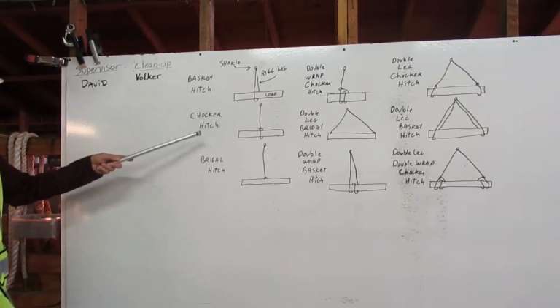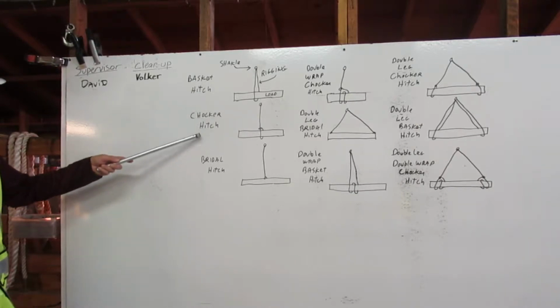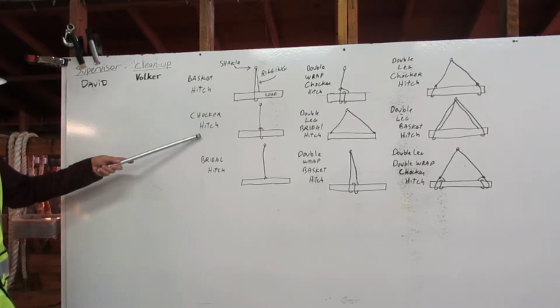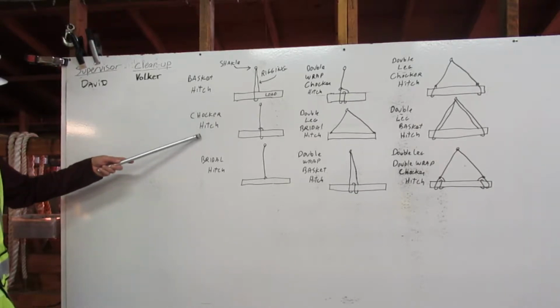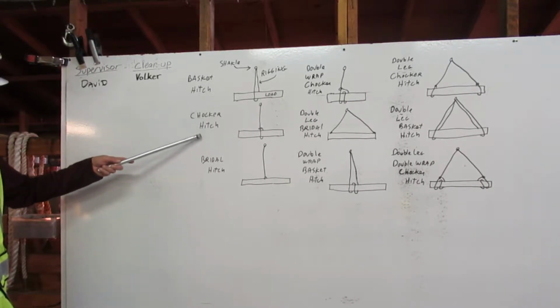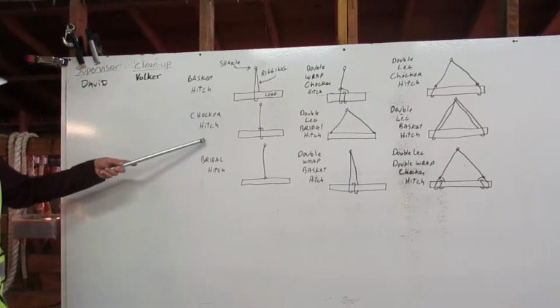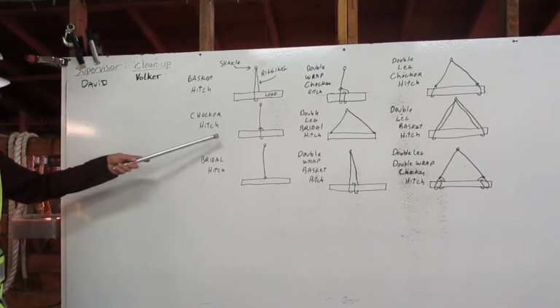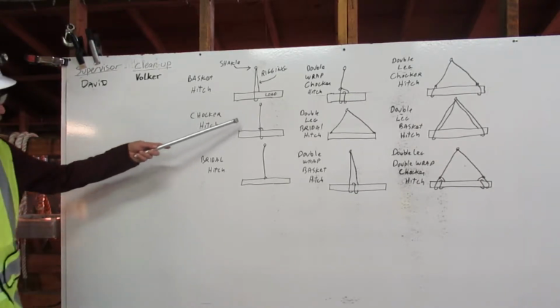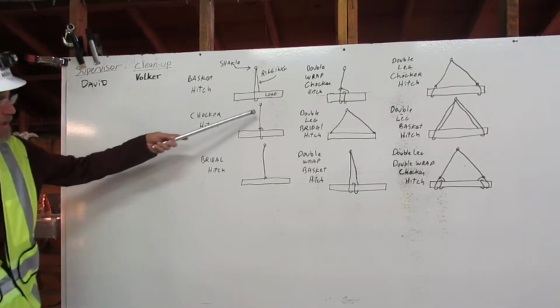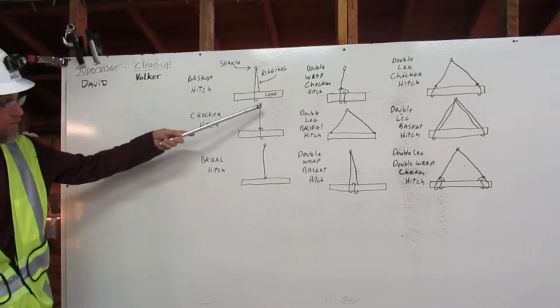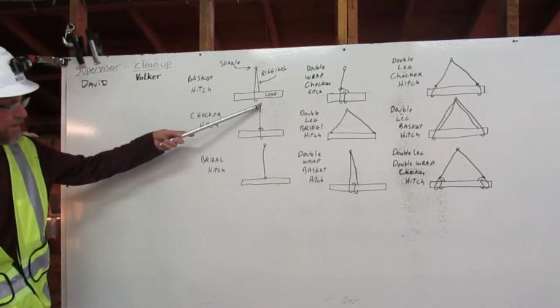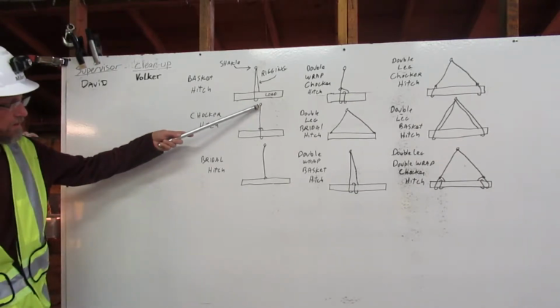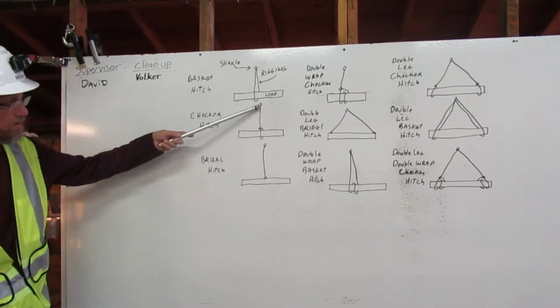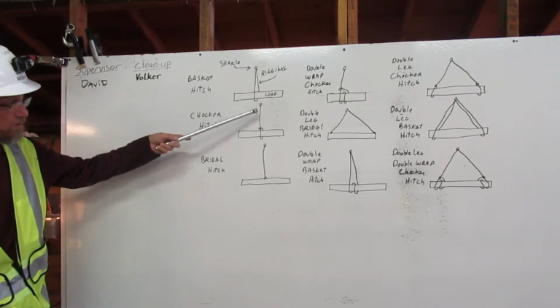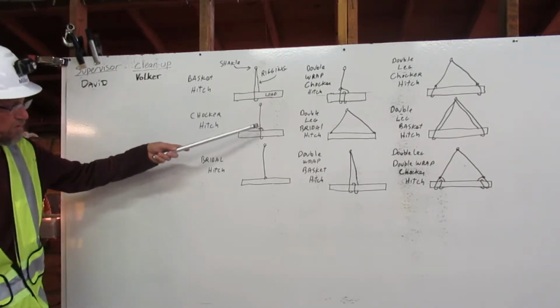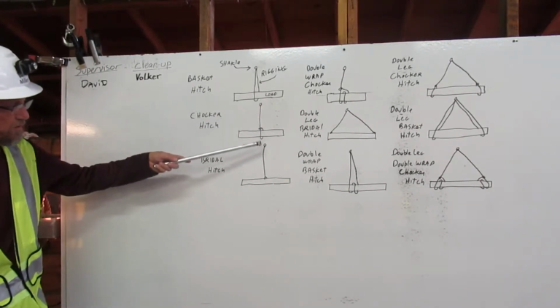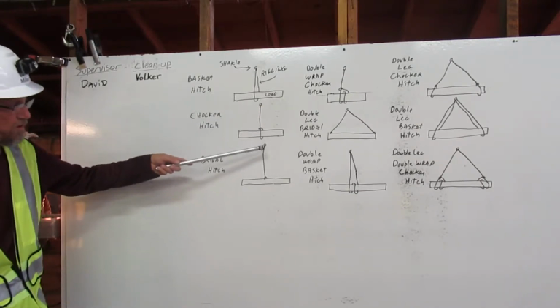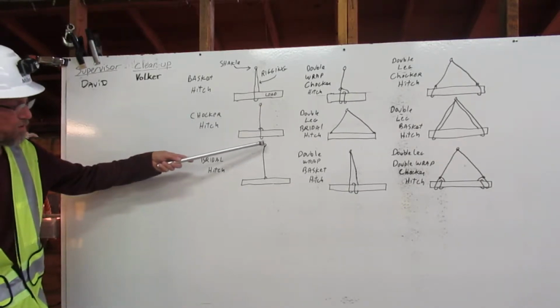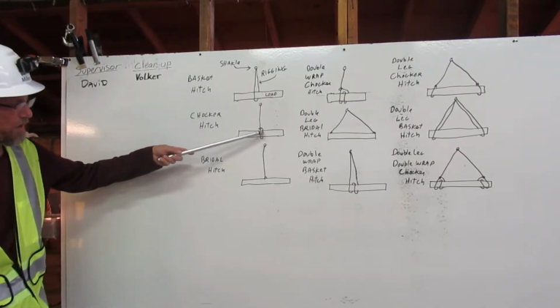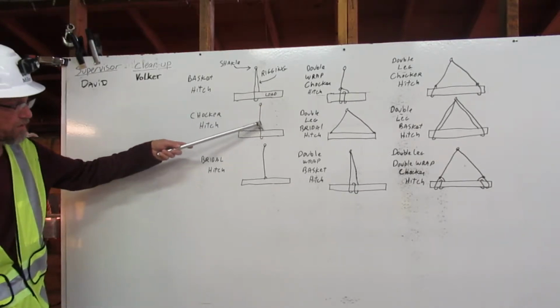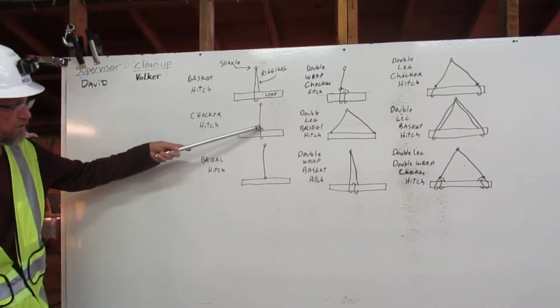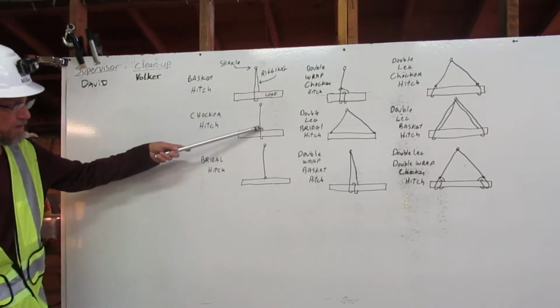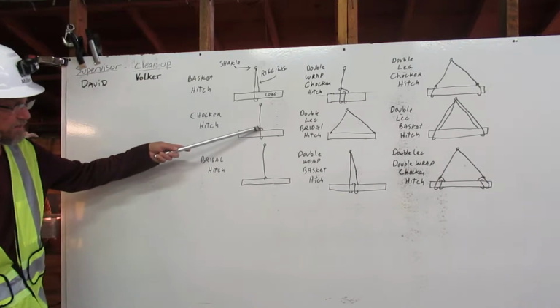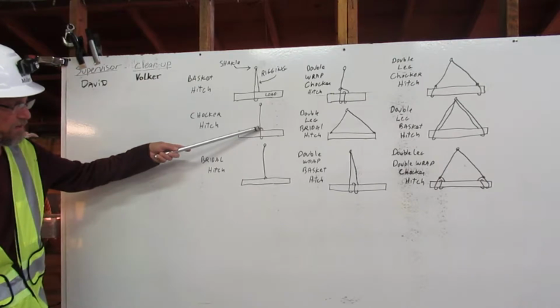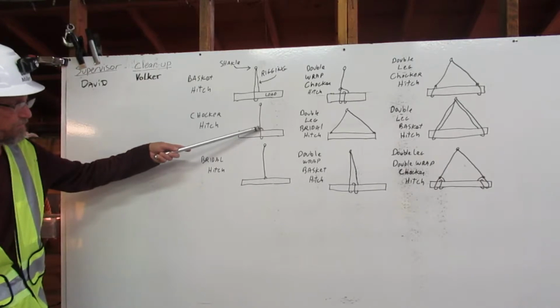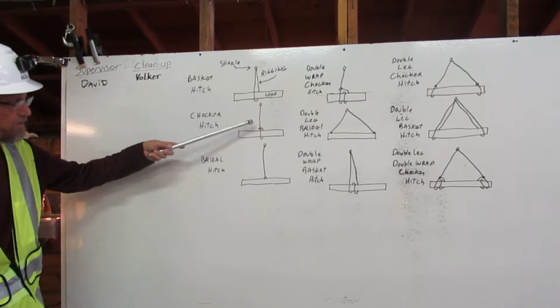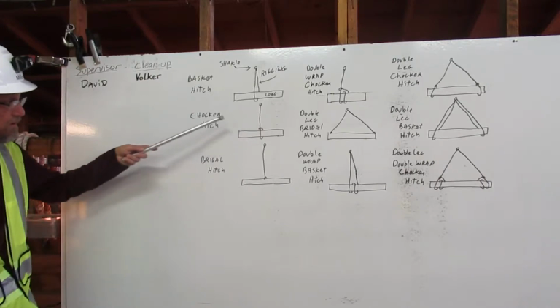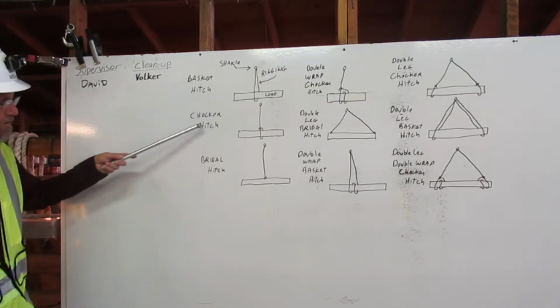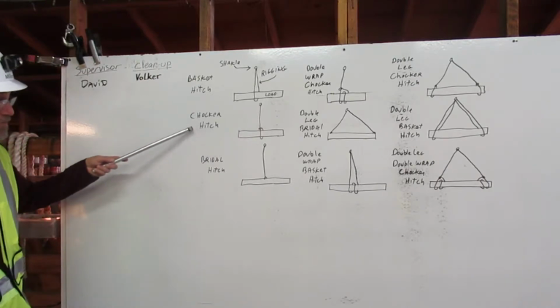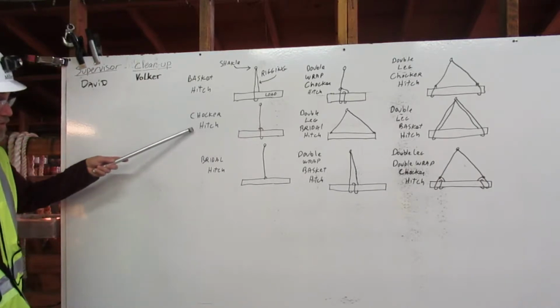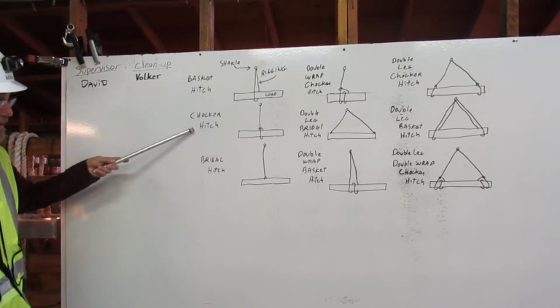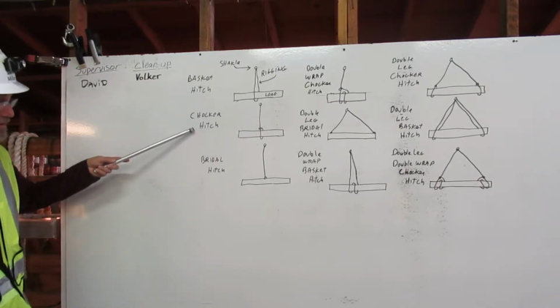Choker hitch. The rigging goes around the load and chokes on itself. Choker hitch.